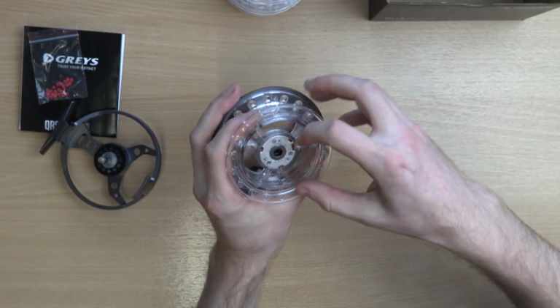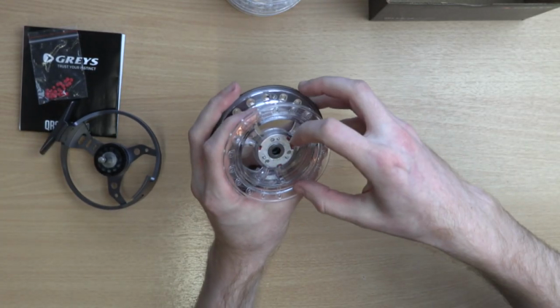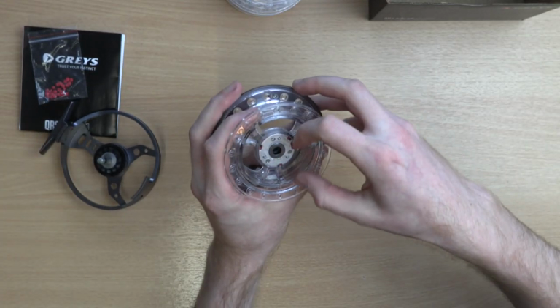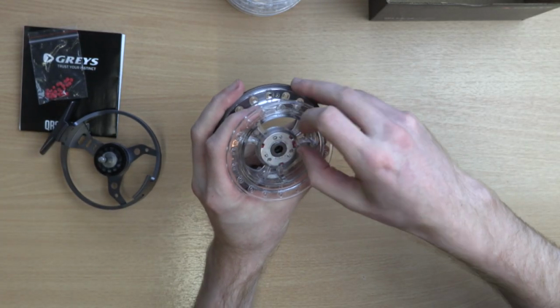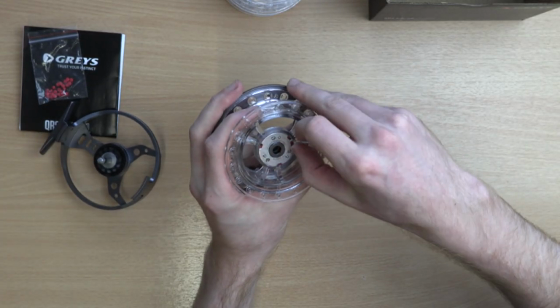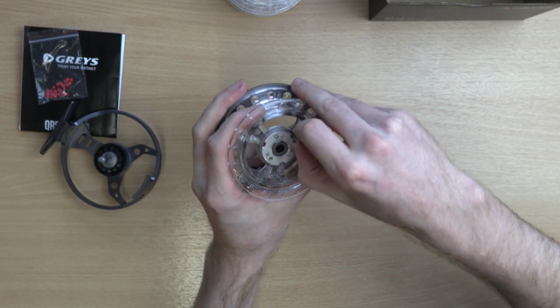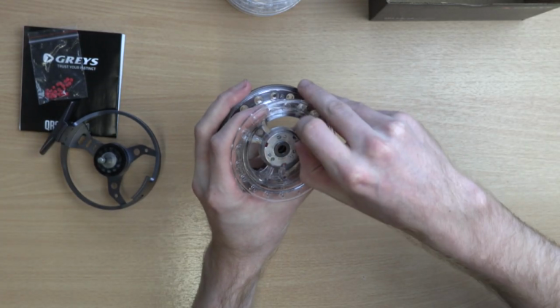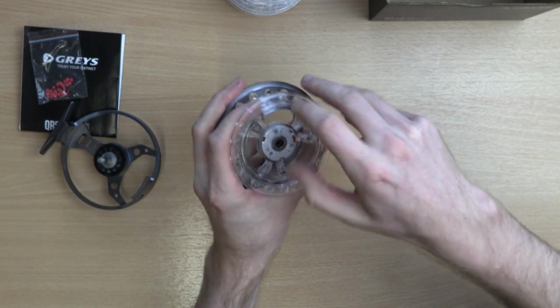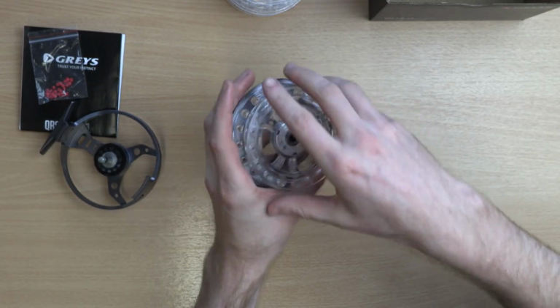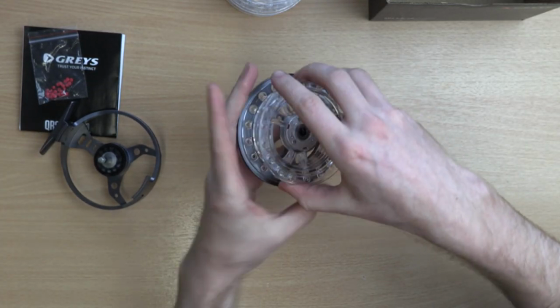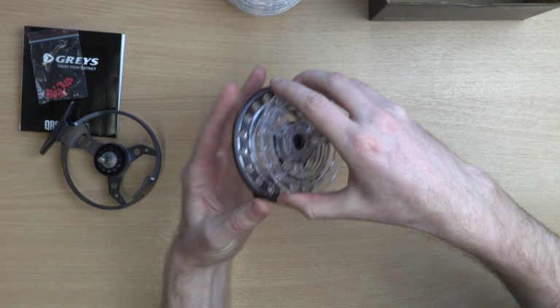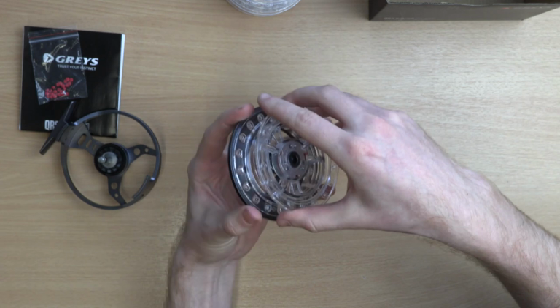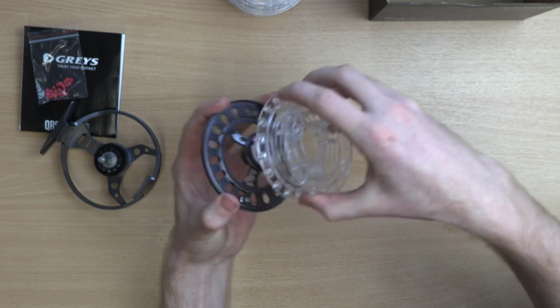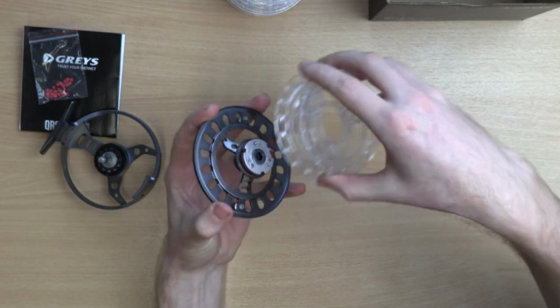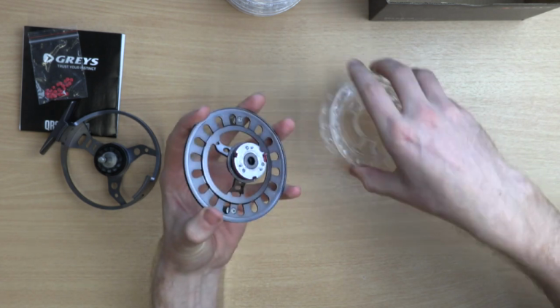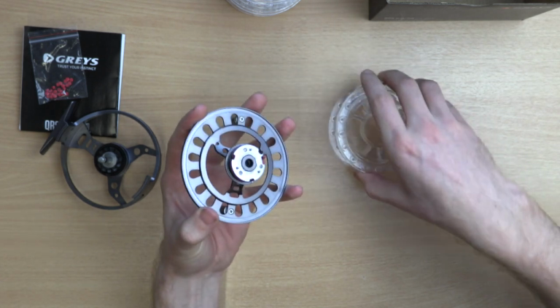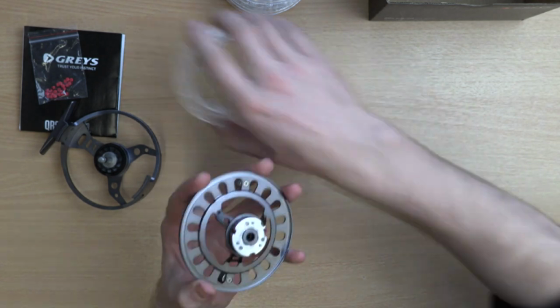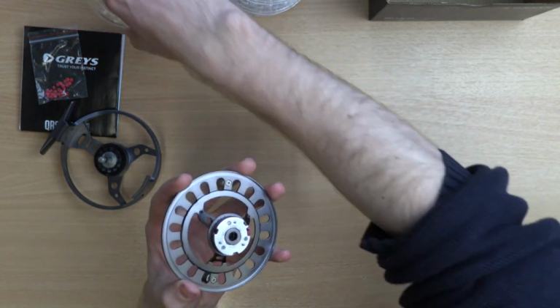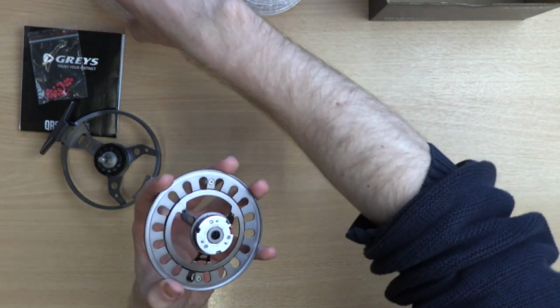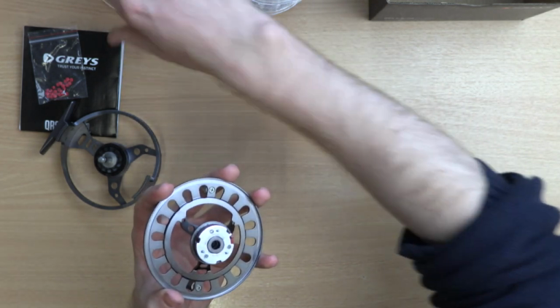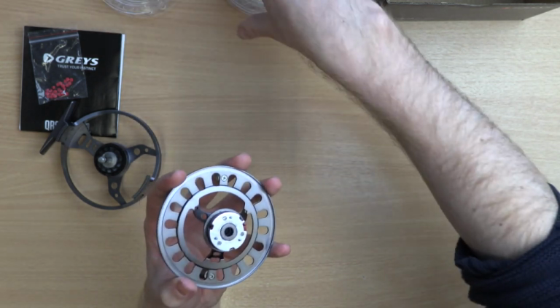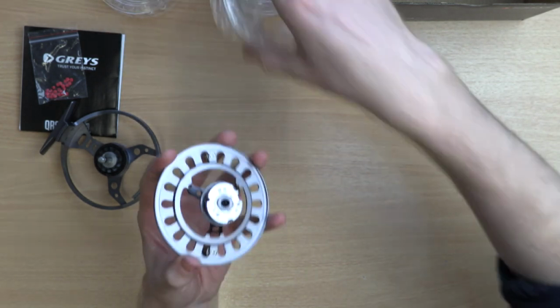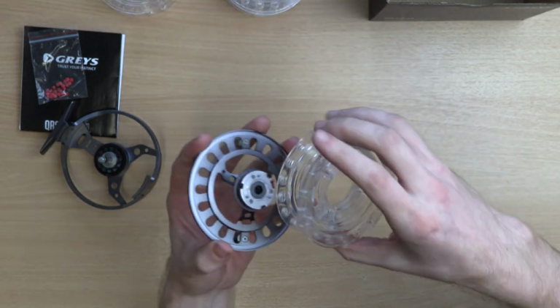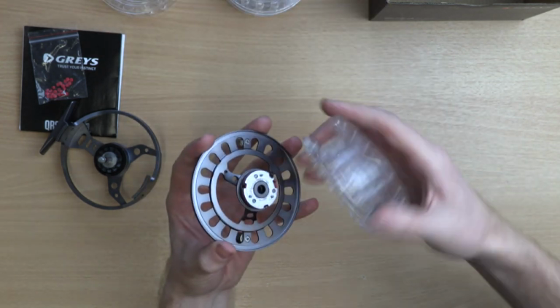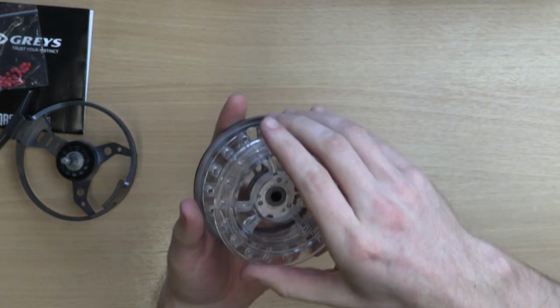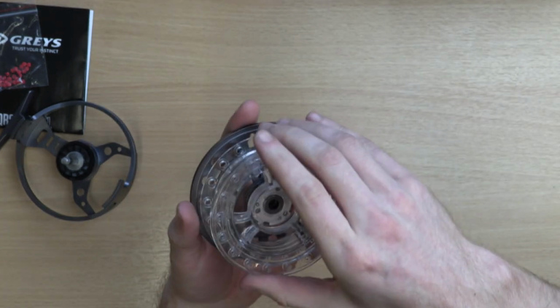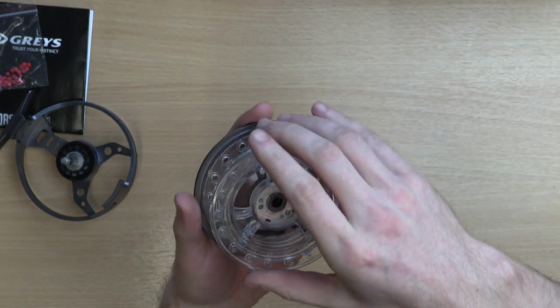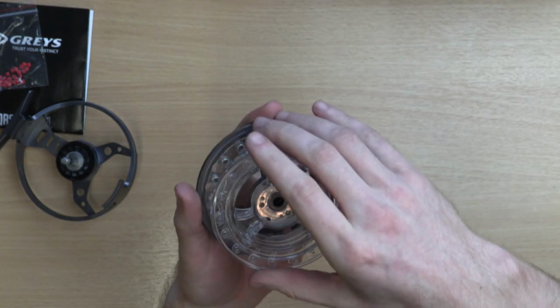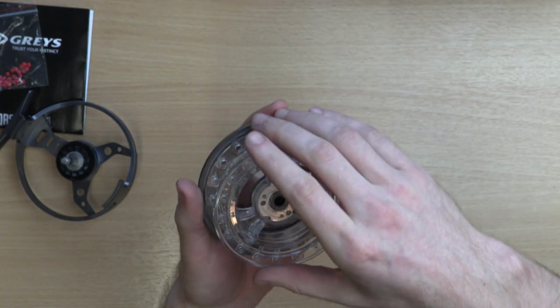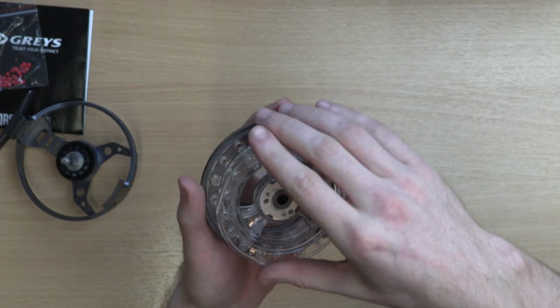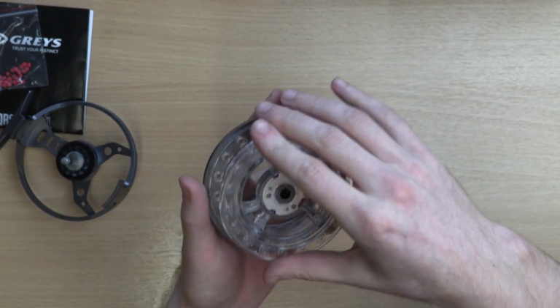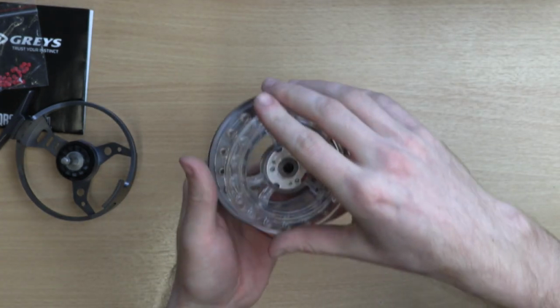Simply flip the switch and remove the spool, line up the new spool with the grooves and lock the switch back into position.